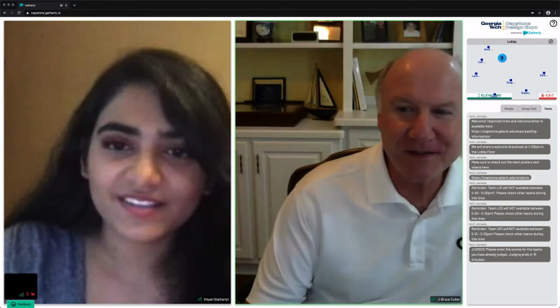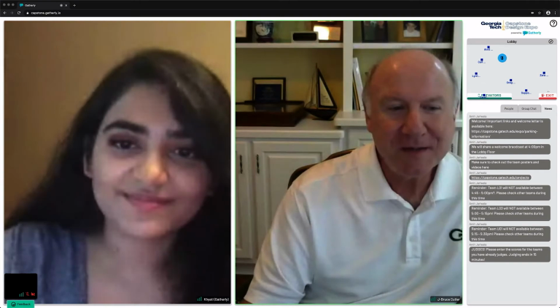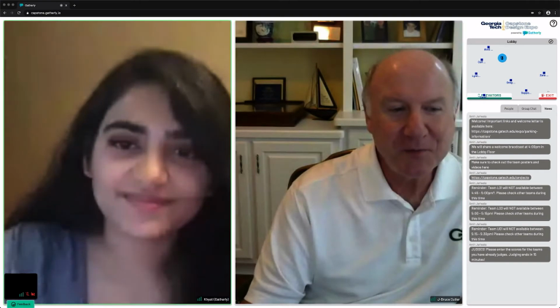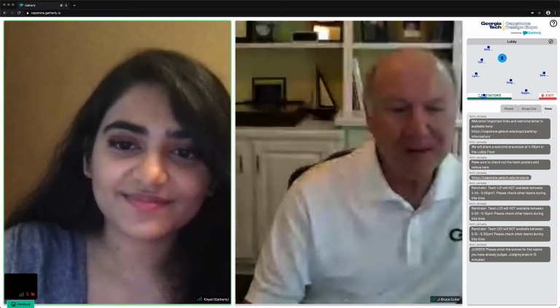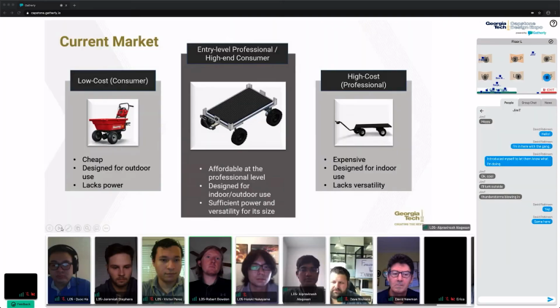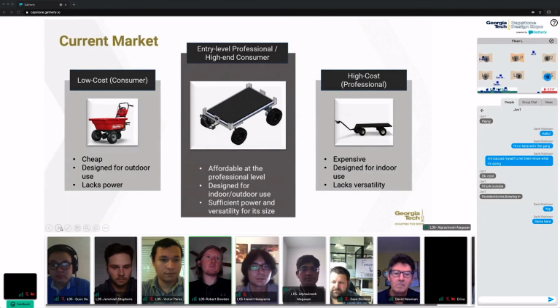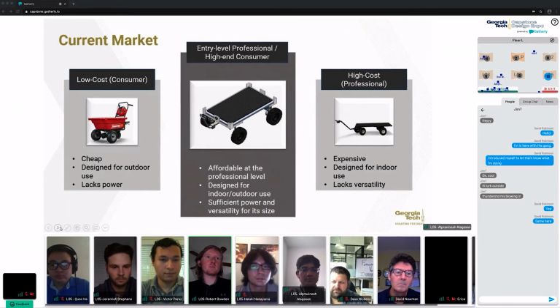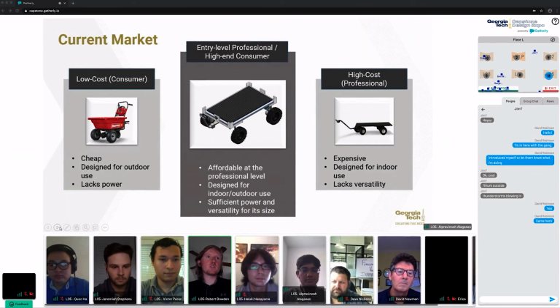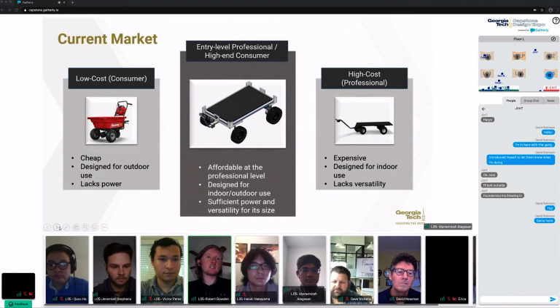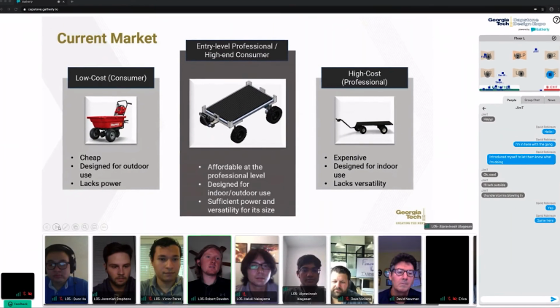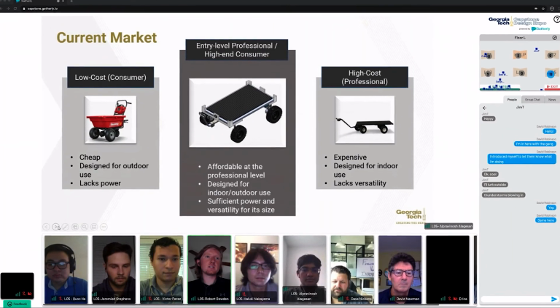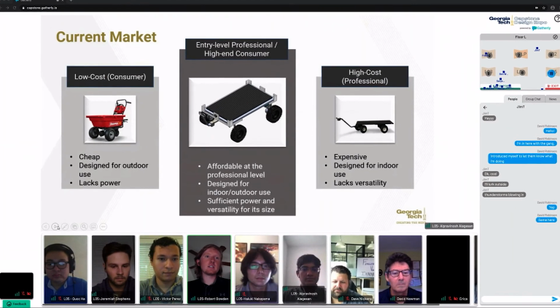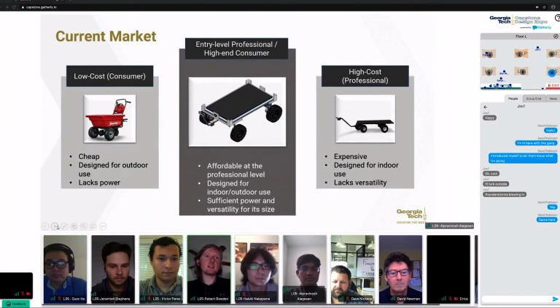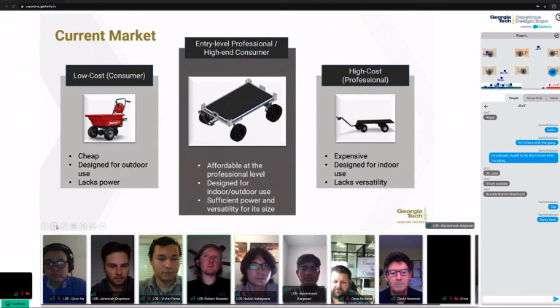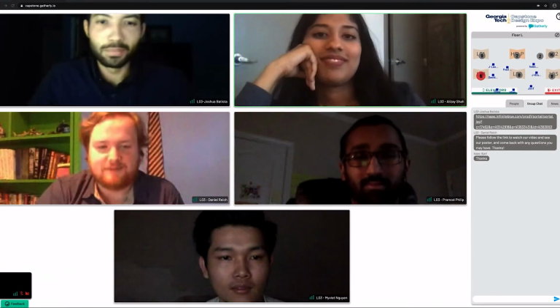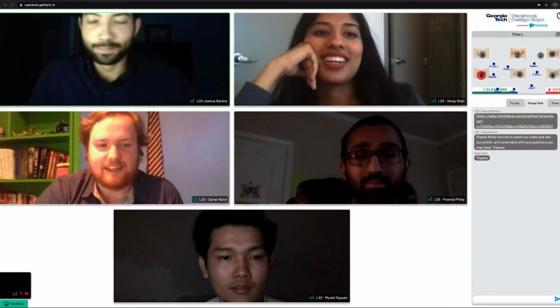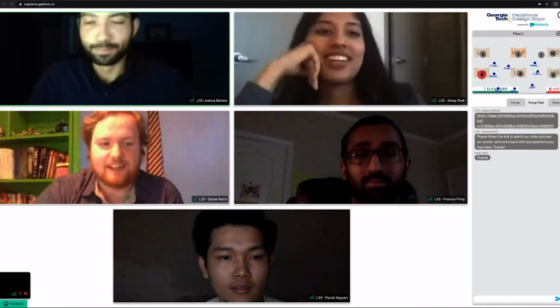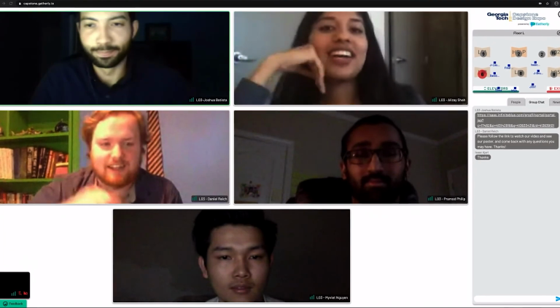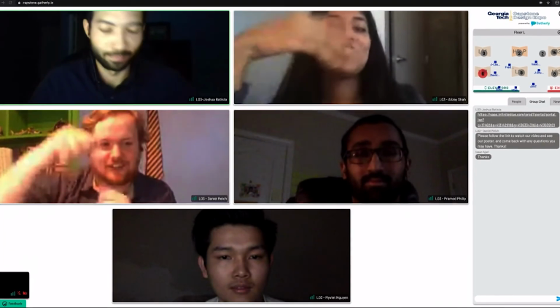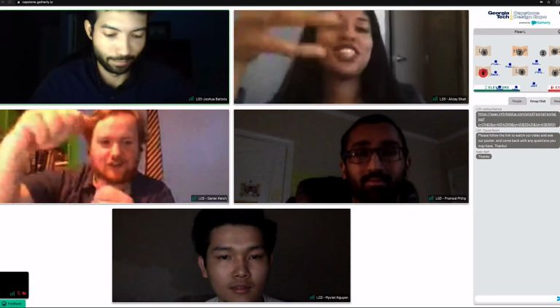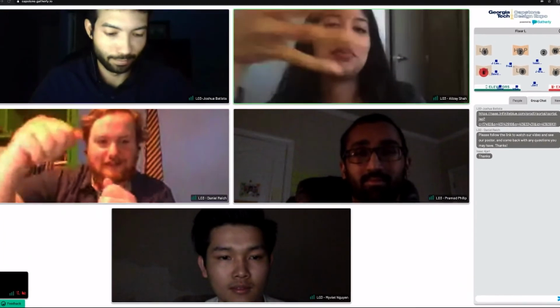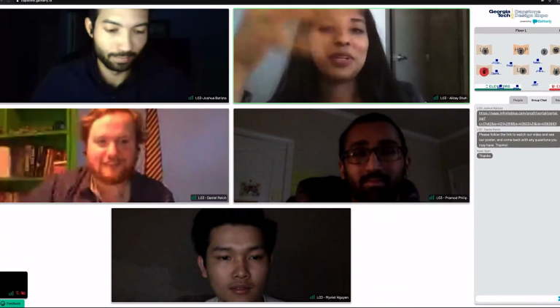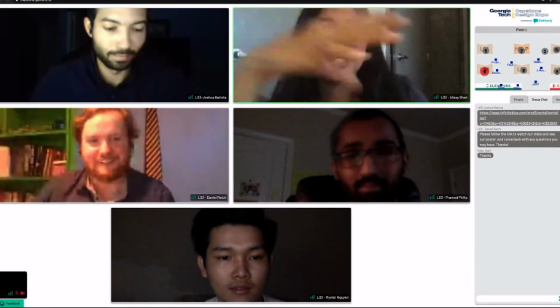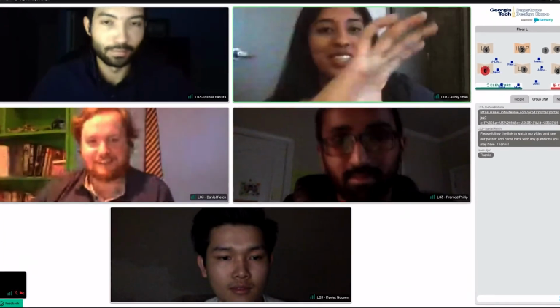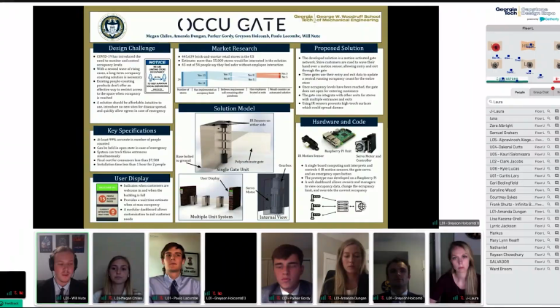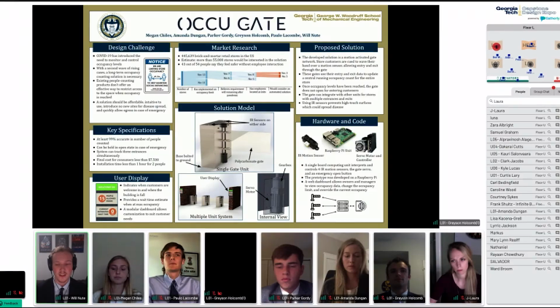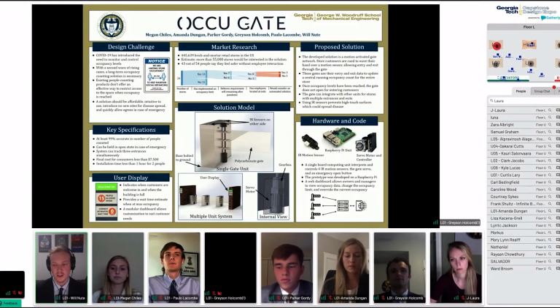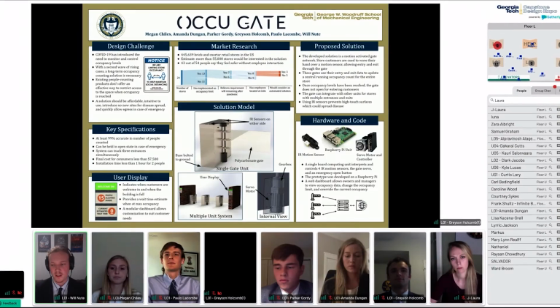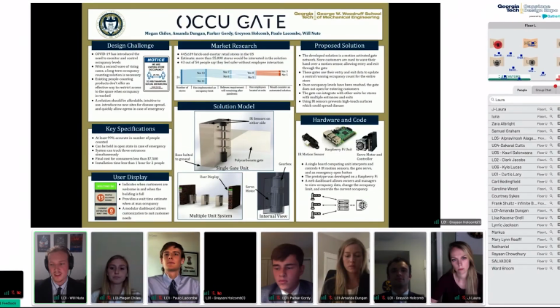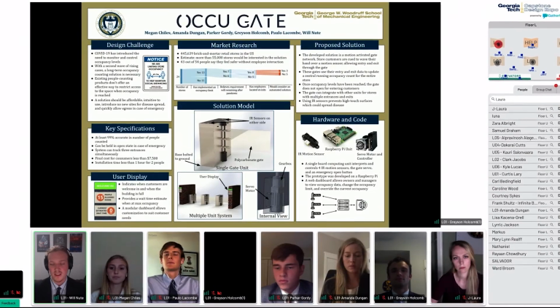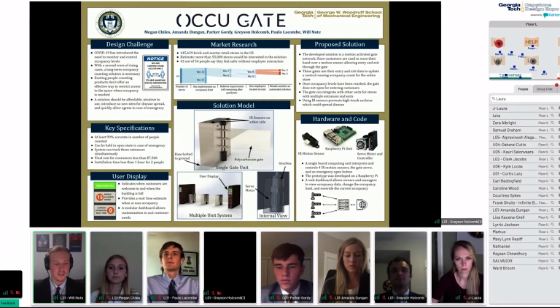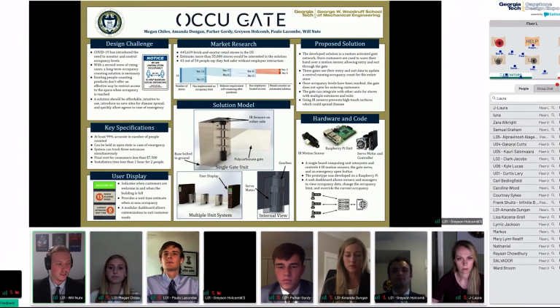The Capstone Design Expo, showcasing innovations designed at Georgia Tech, built for the world.